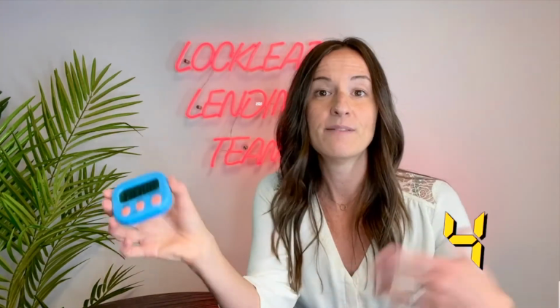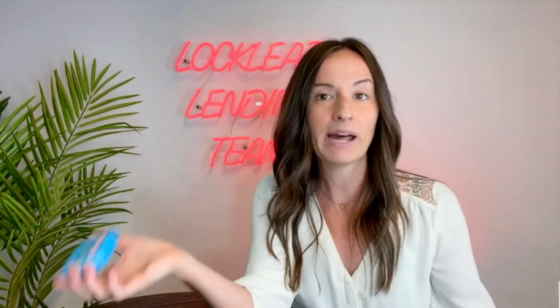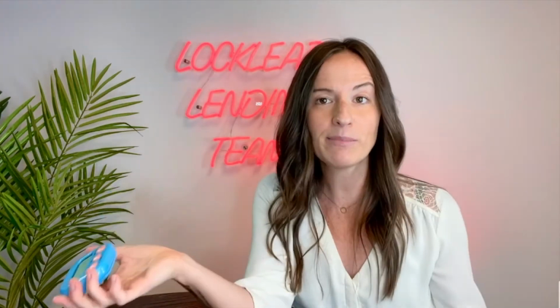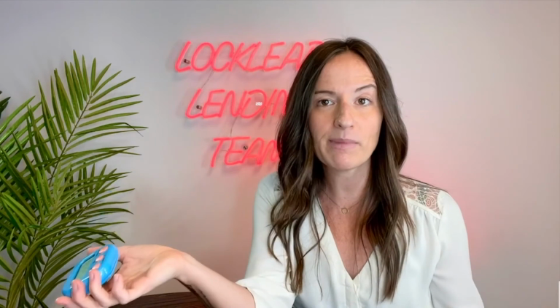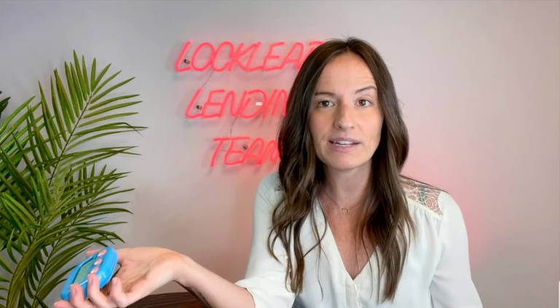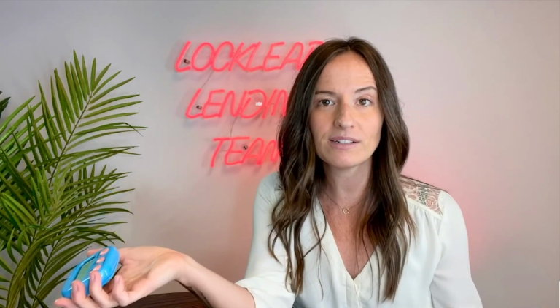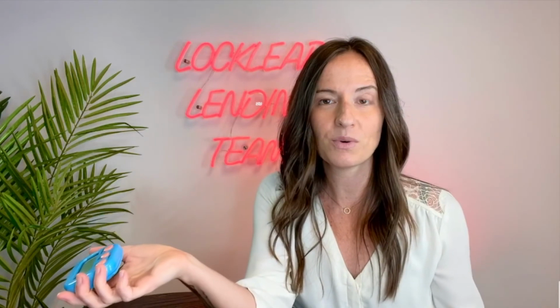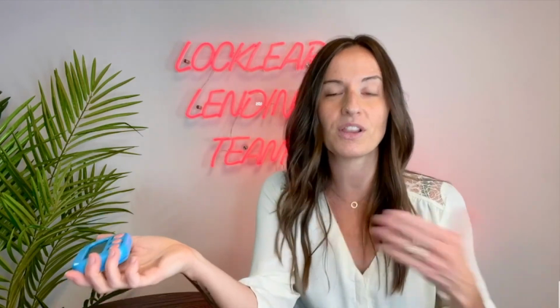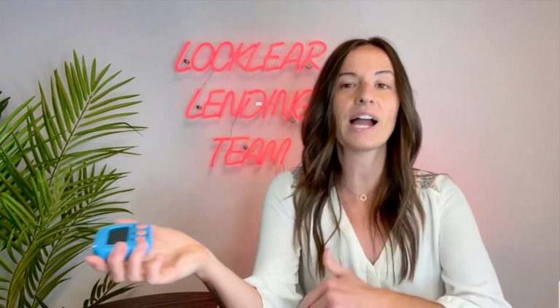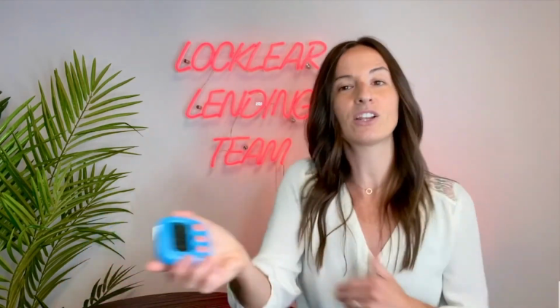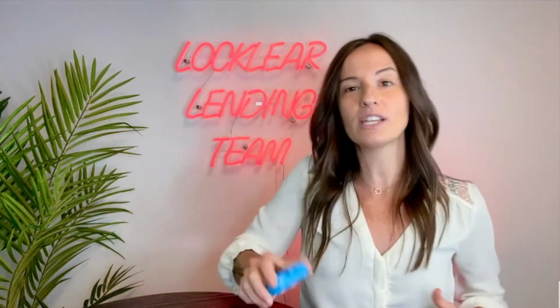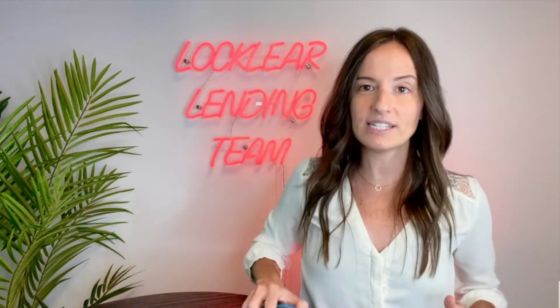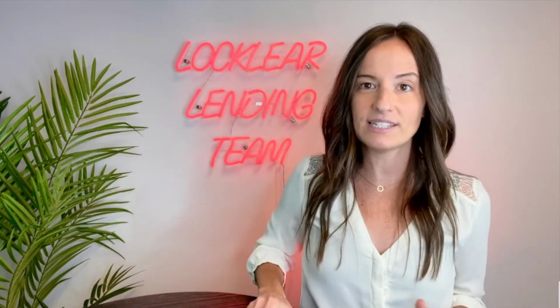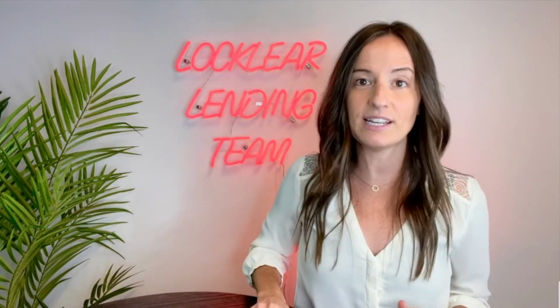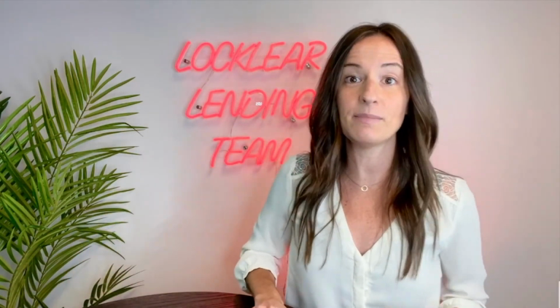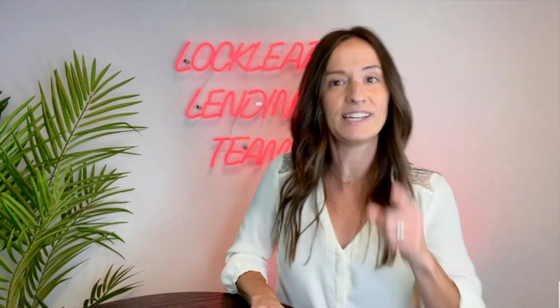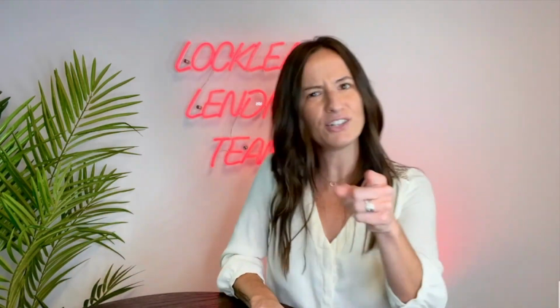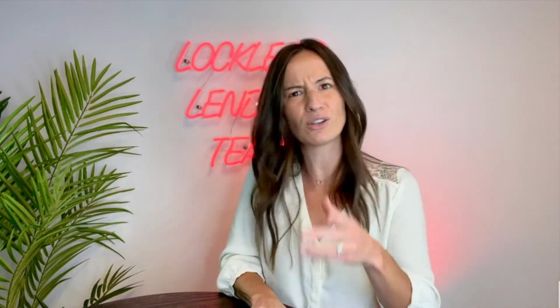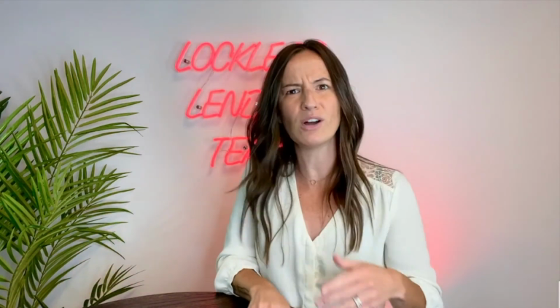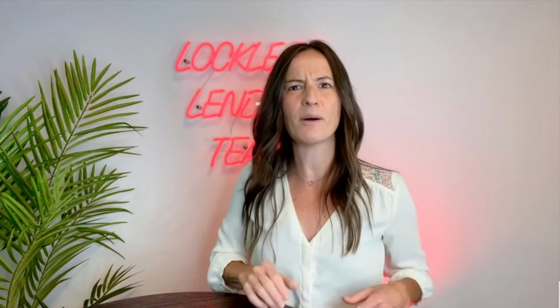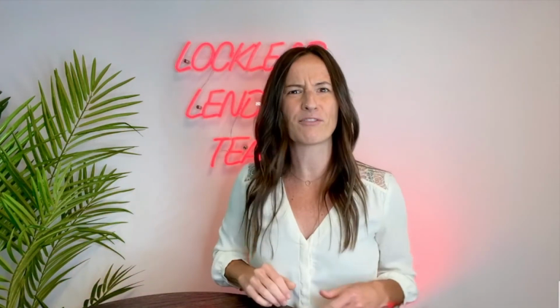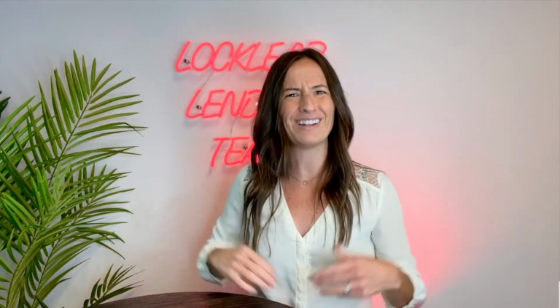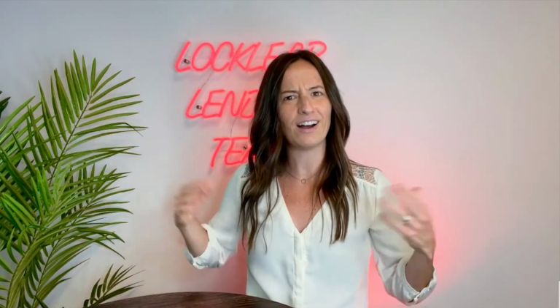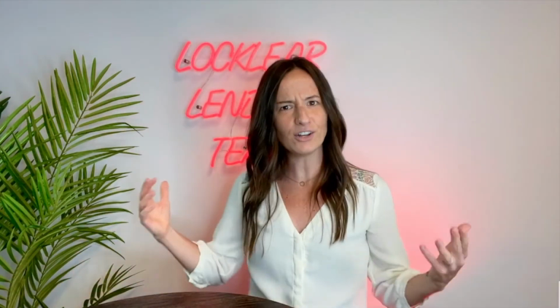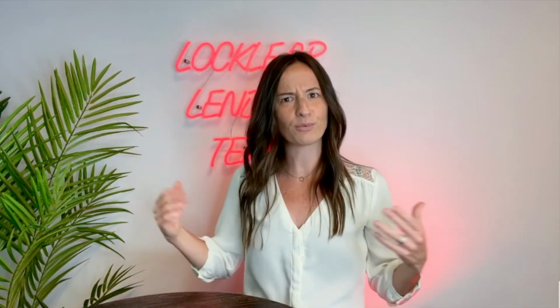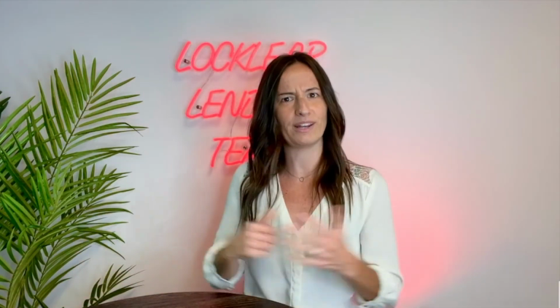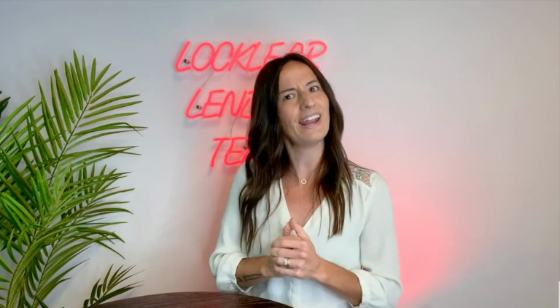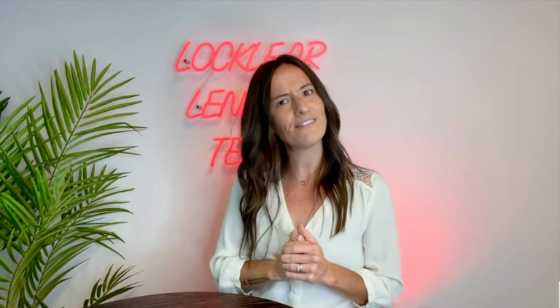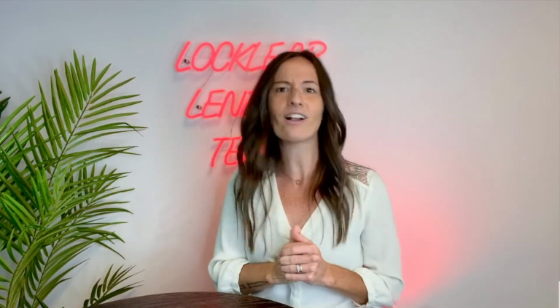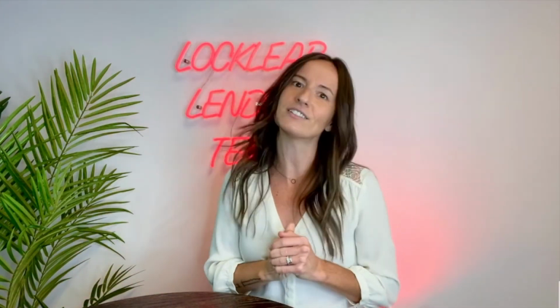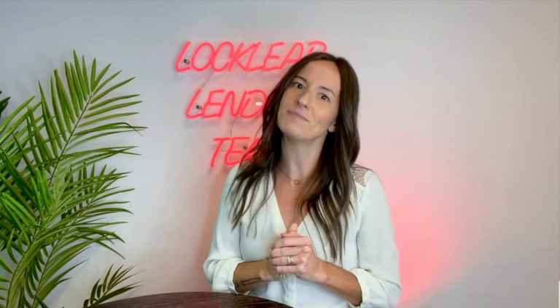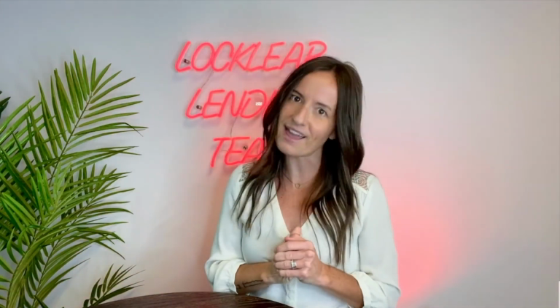My name is Amanda with the Locklear Lending Team. Get your loan upfront underwritten and have an awesome day.